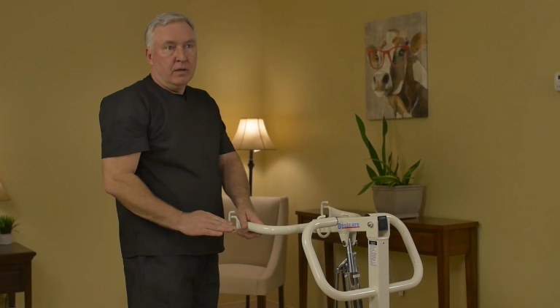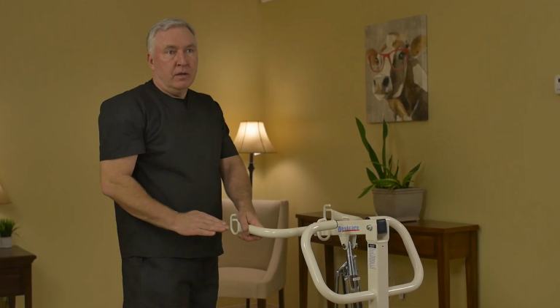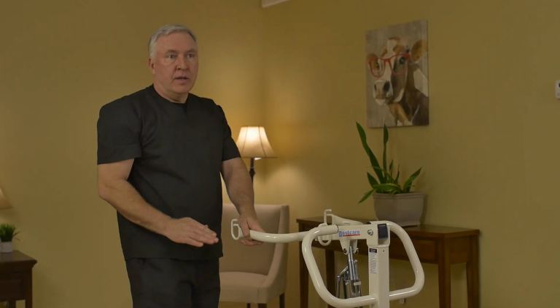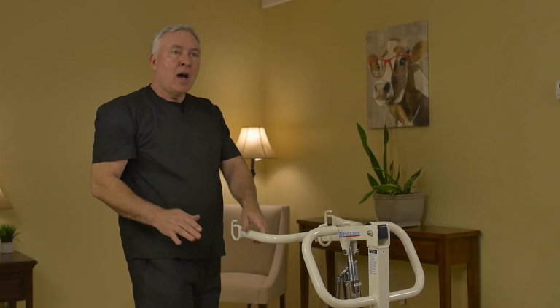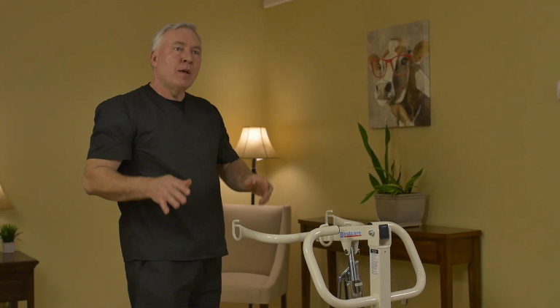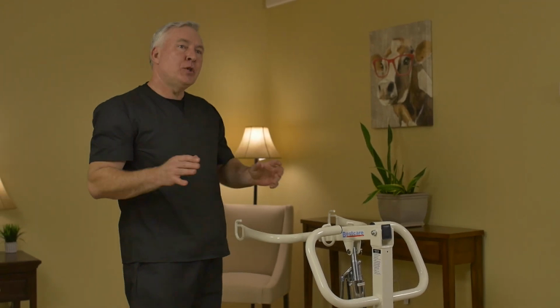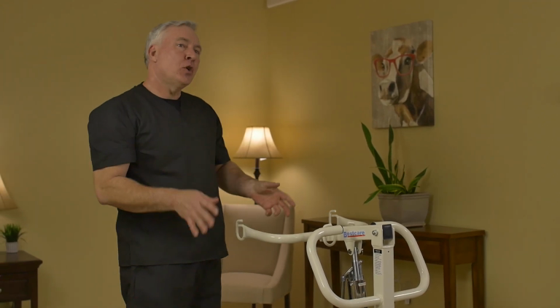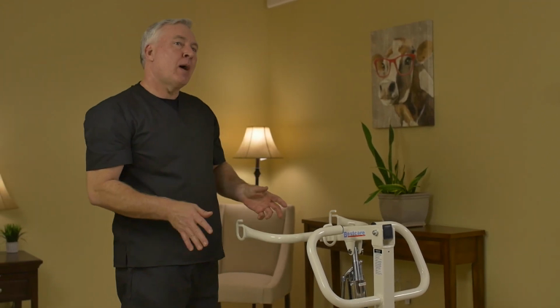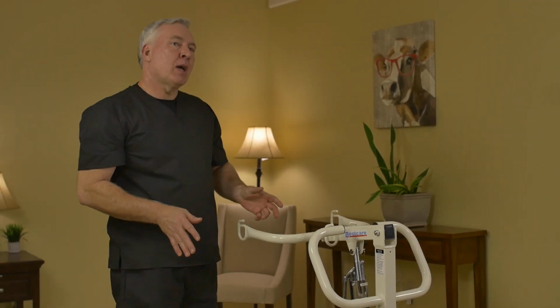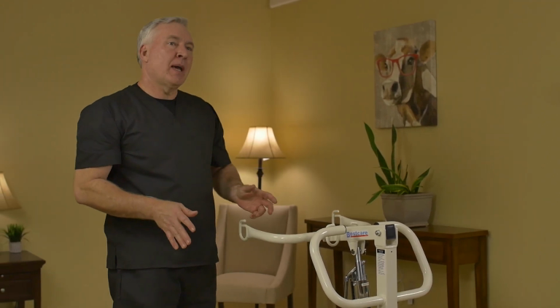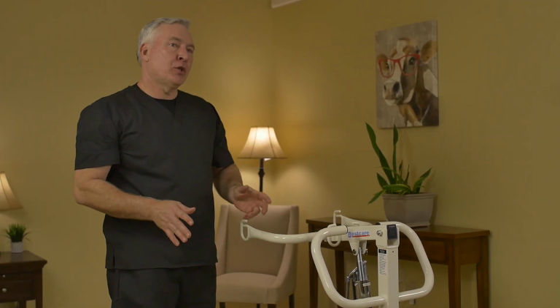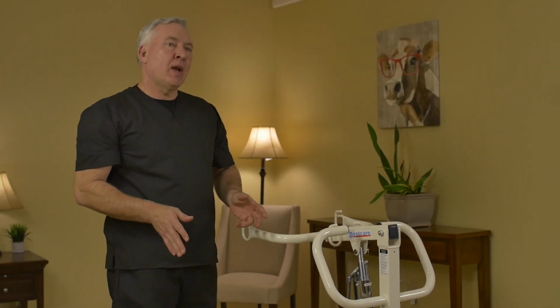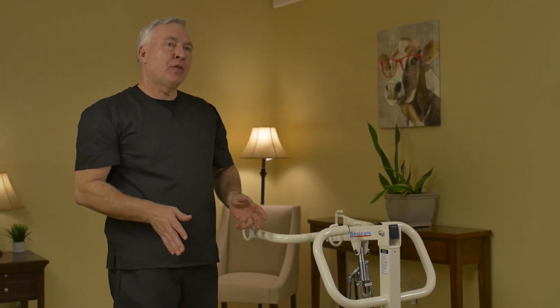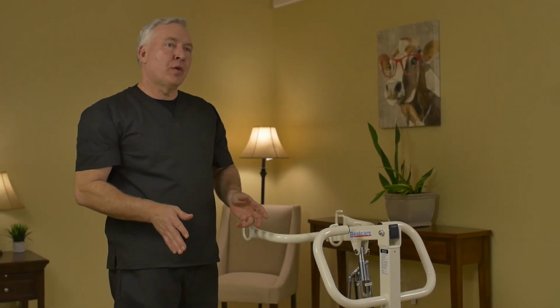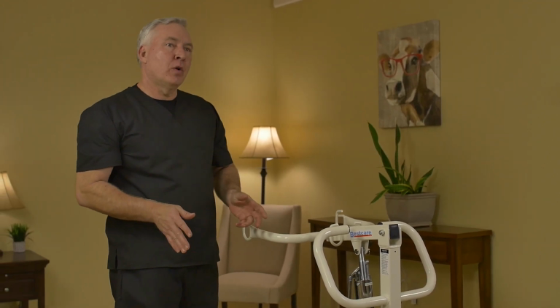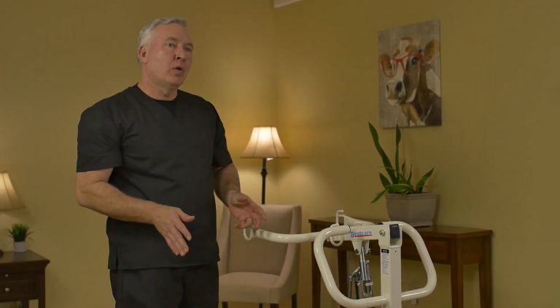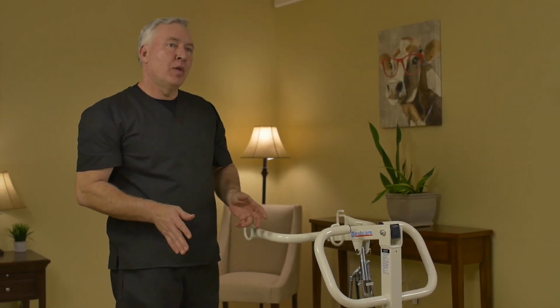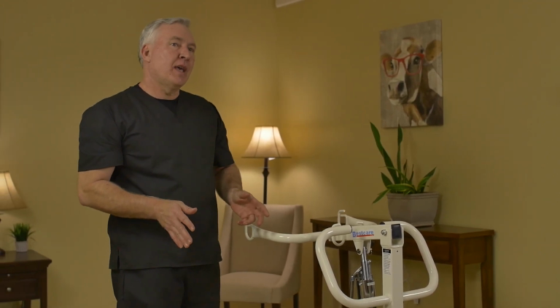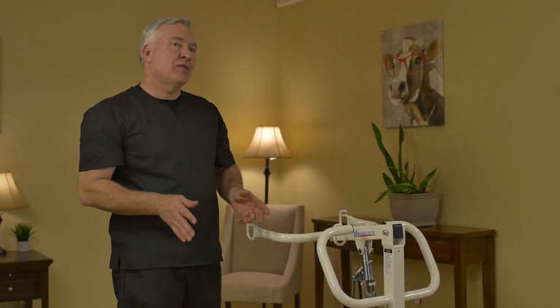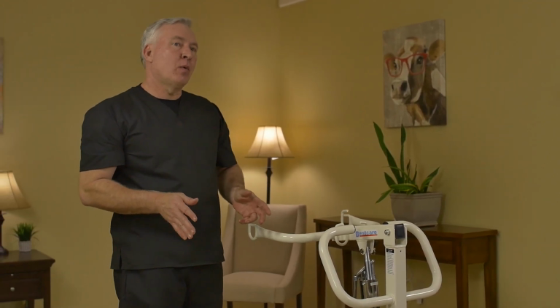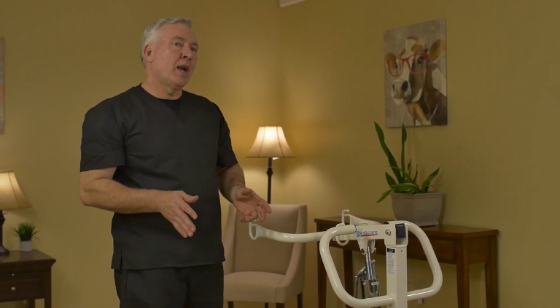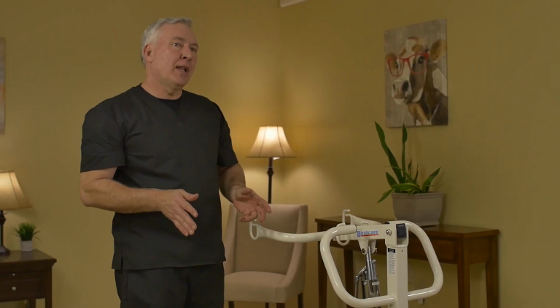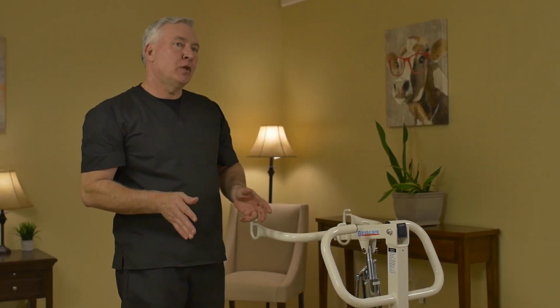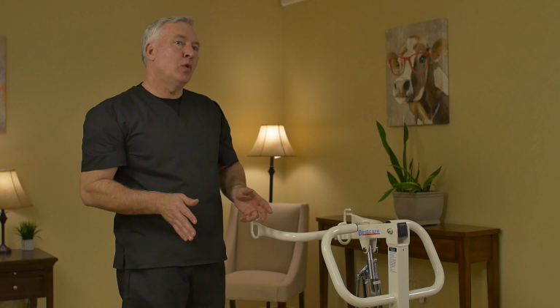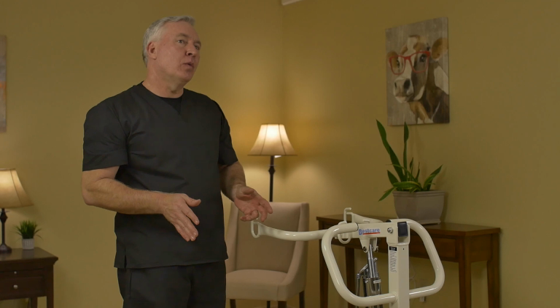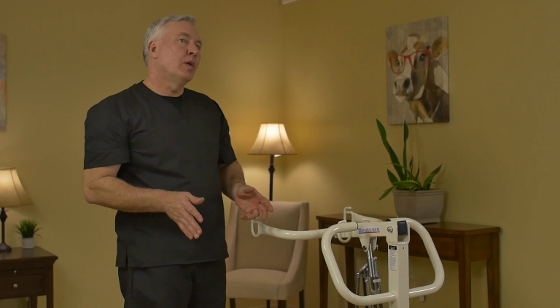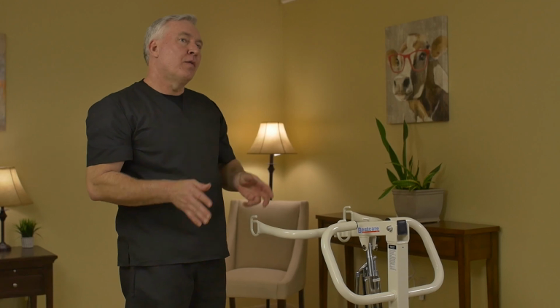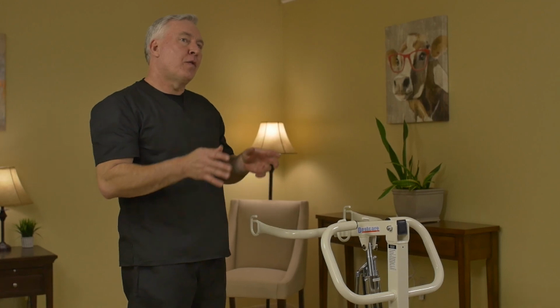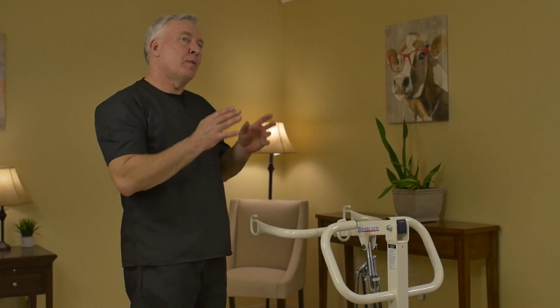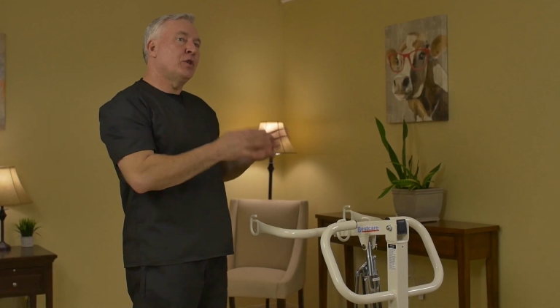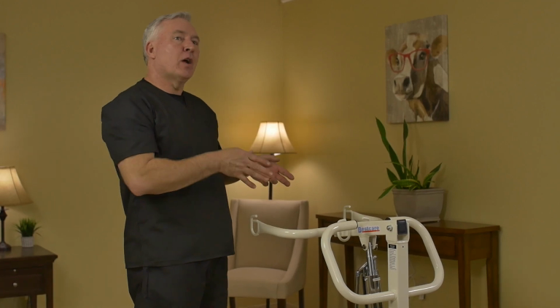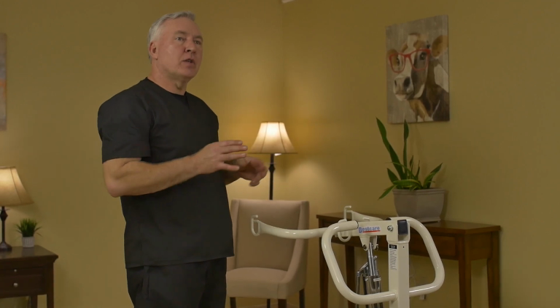Now, let me show you how we can make a transfer with the SA-182 from the chair to the bed.